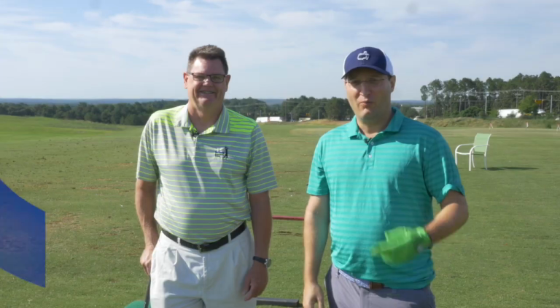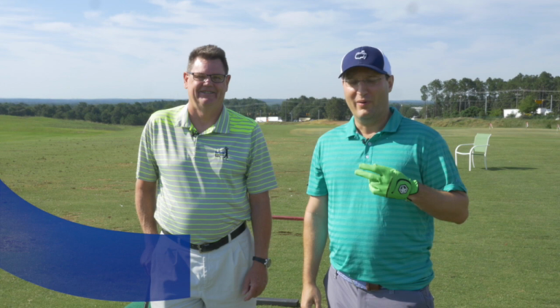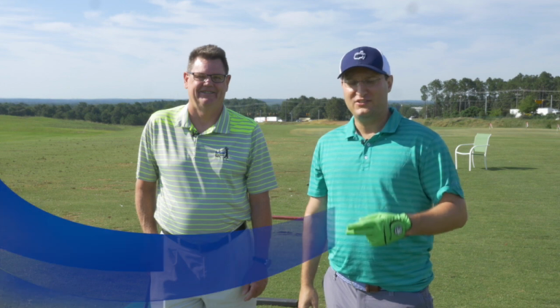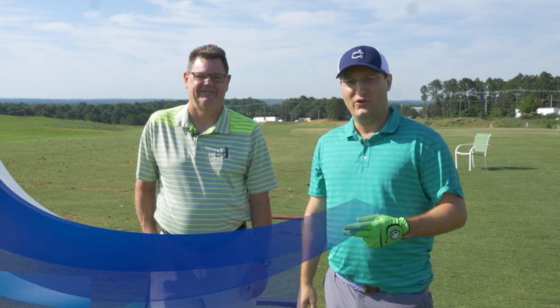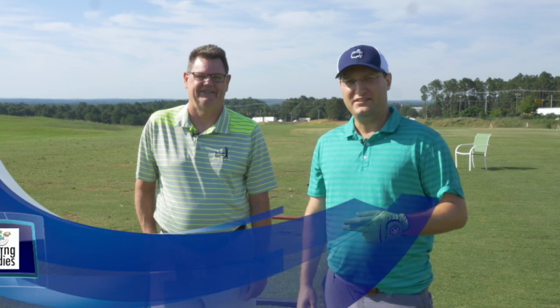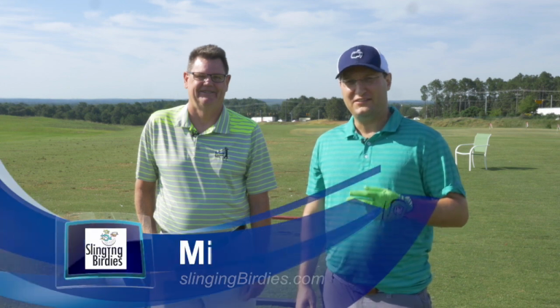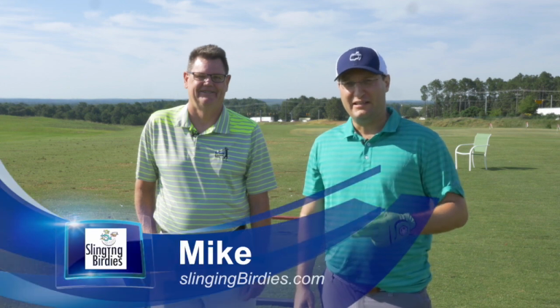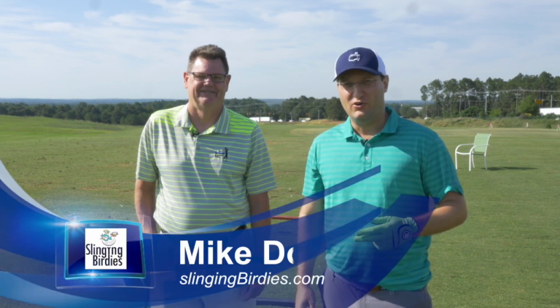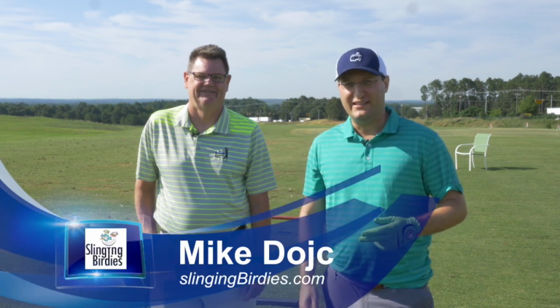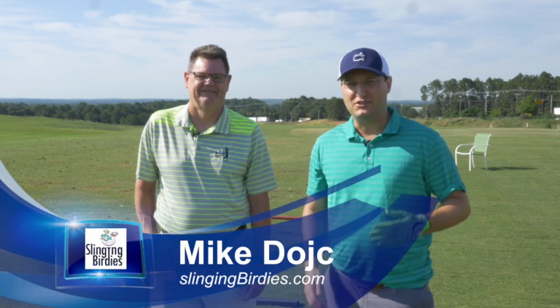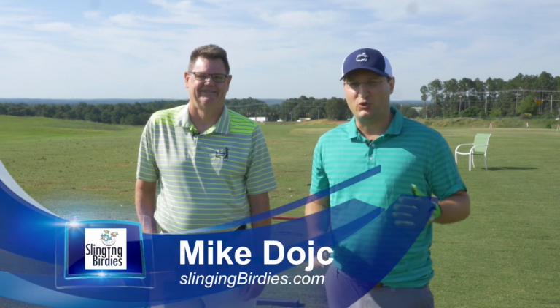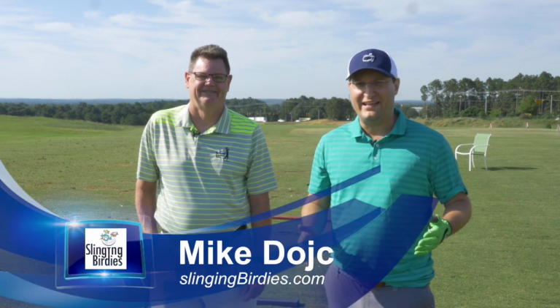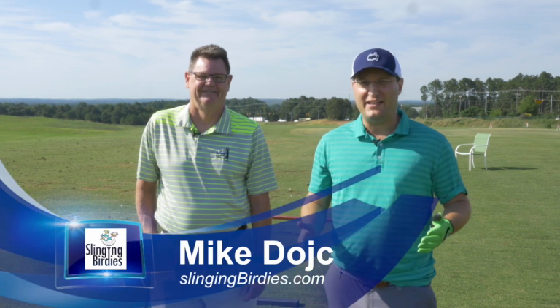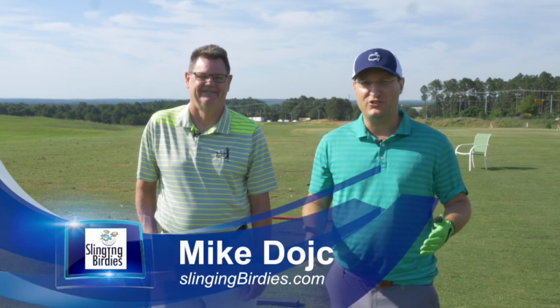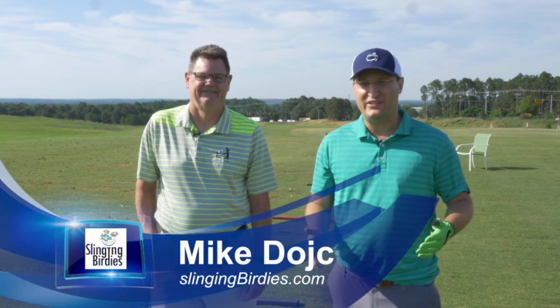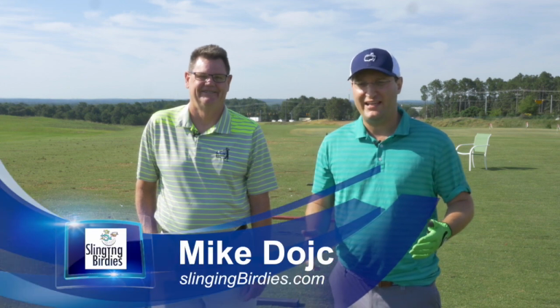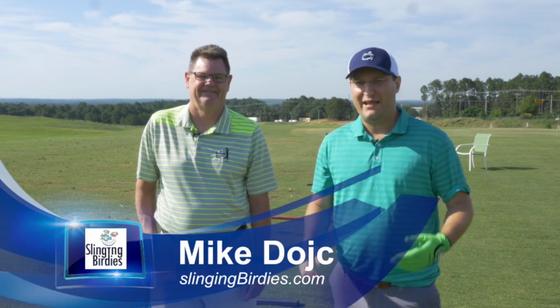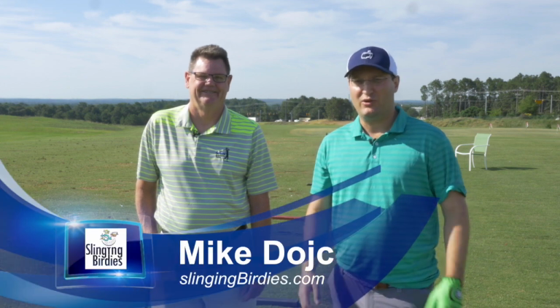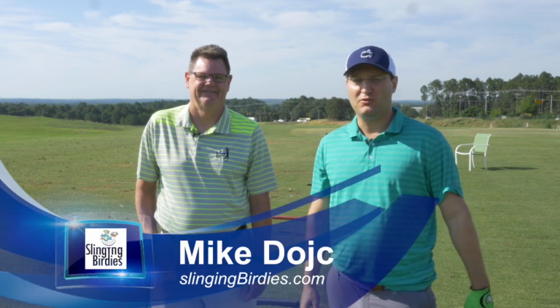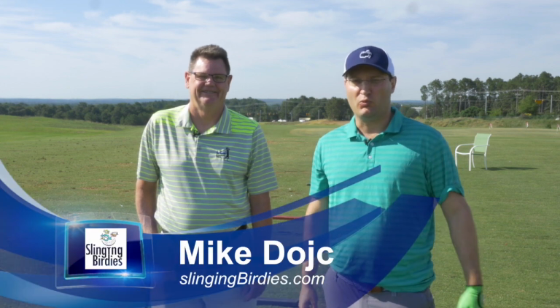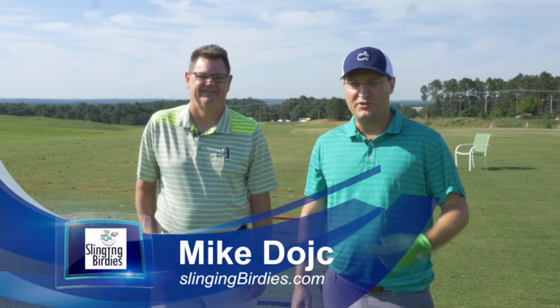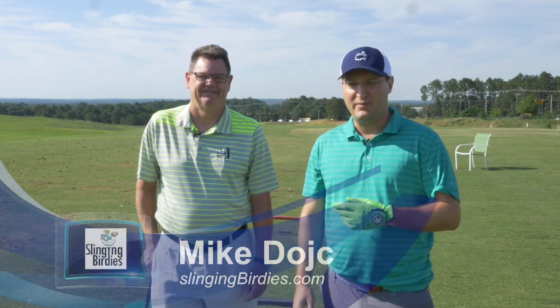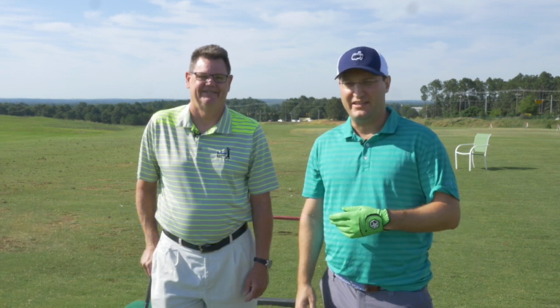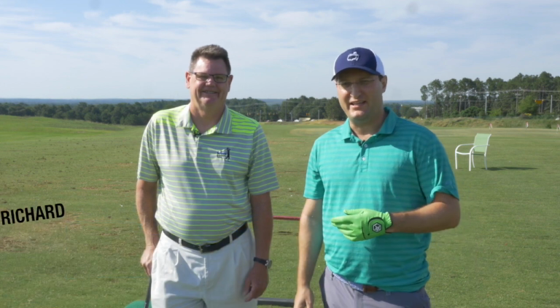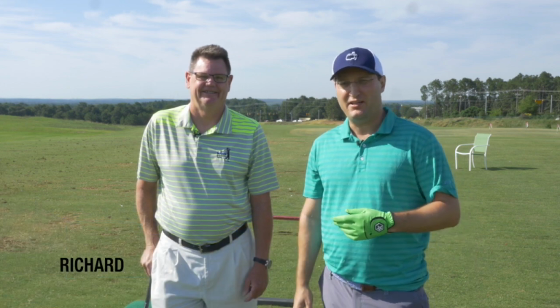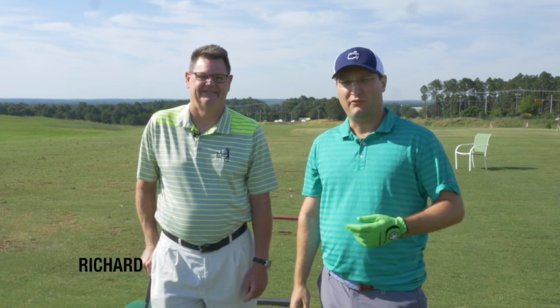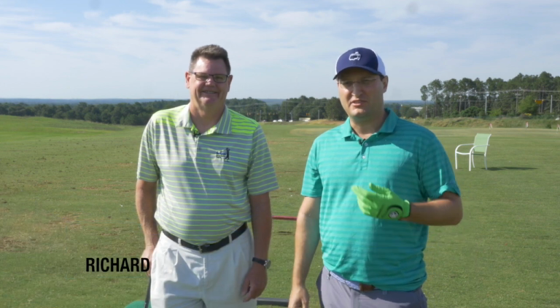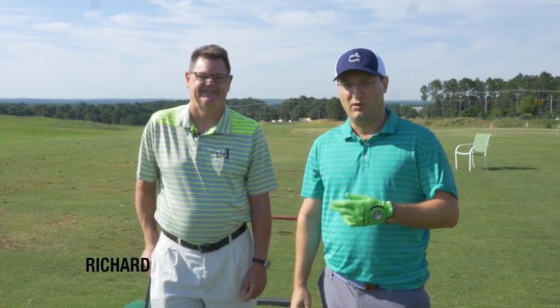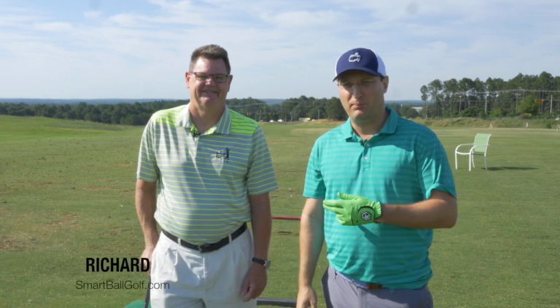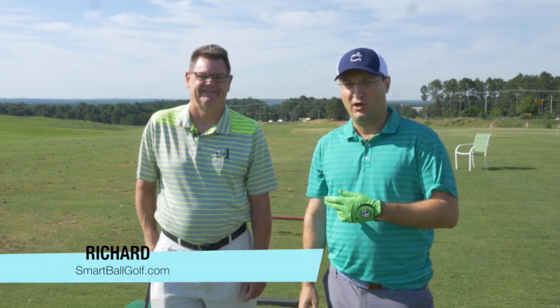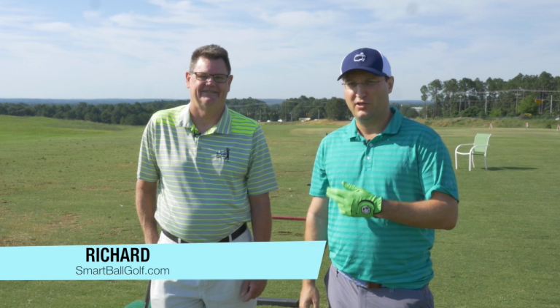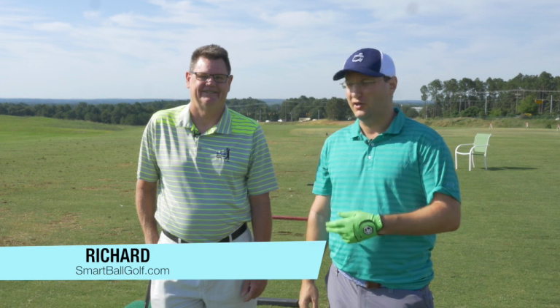Mike Deutsch, Sling Birdies. It's Training Aid Tuesday, and we're here with Richard Matheny from Smart Ball Golf.